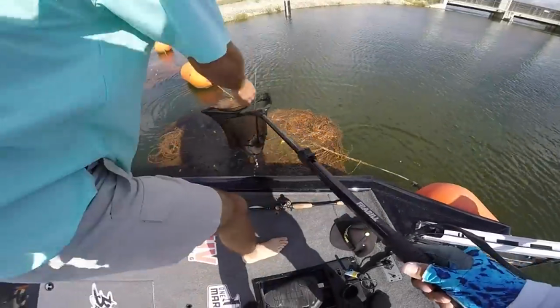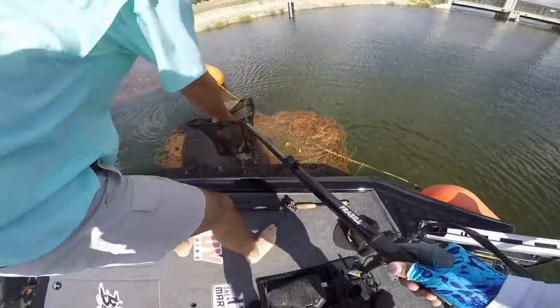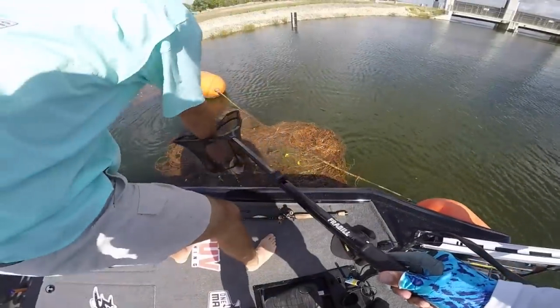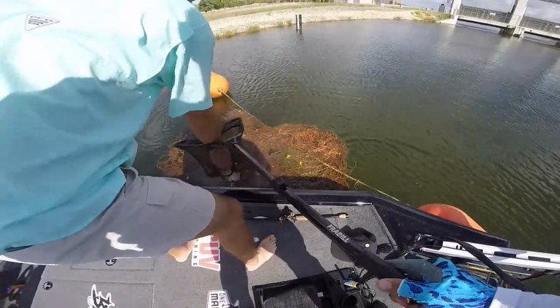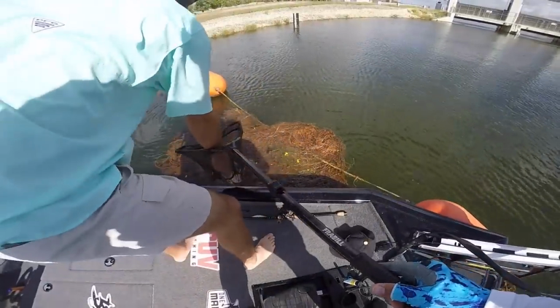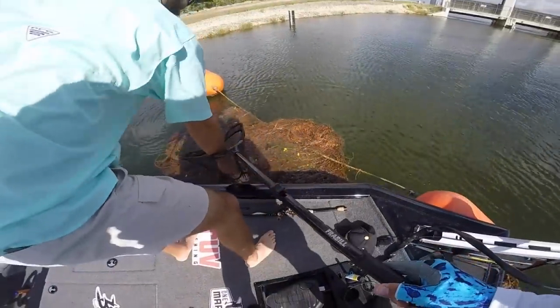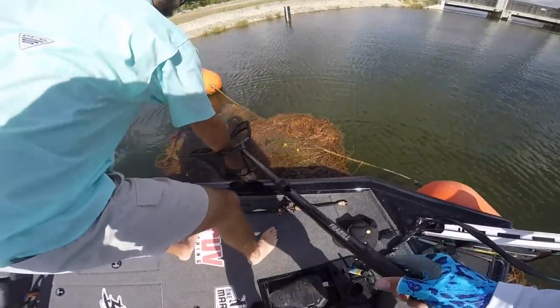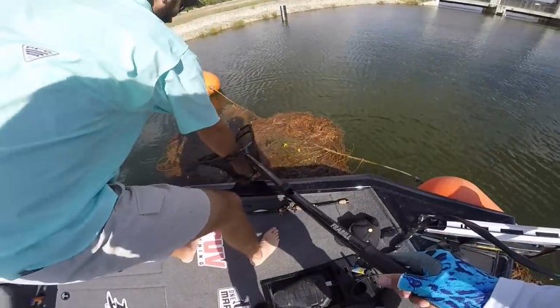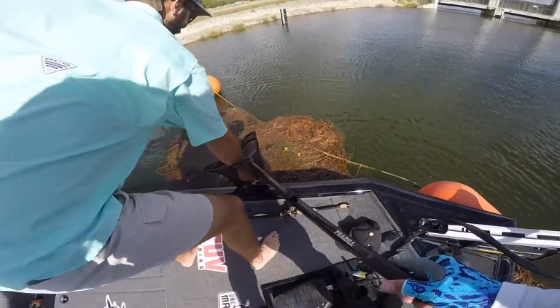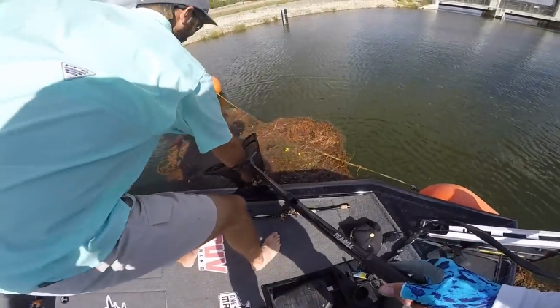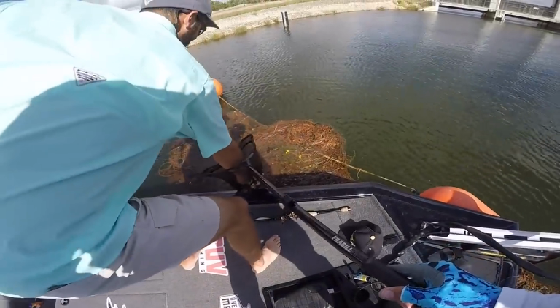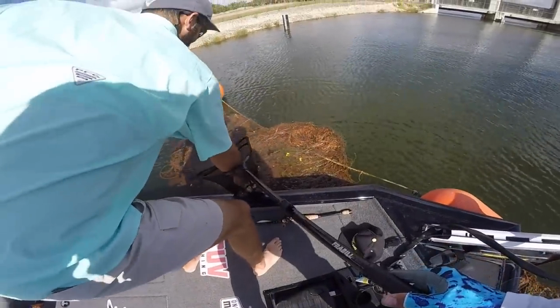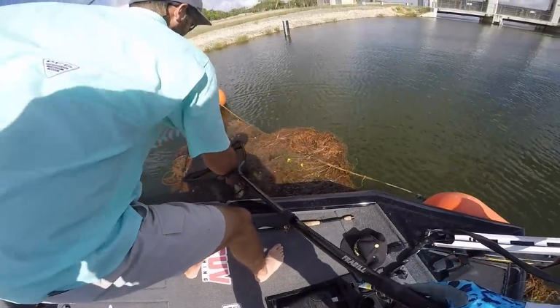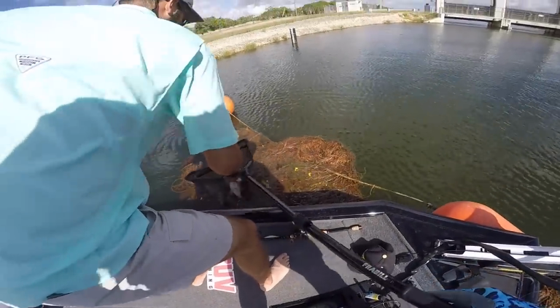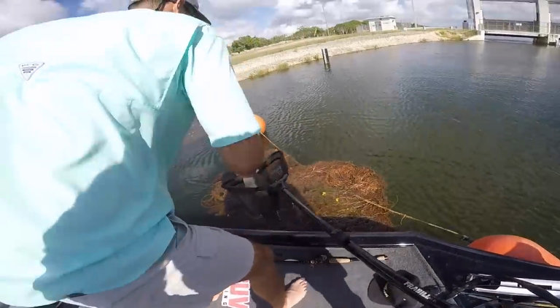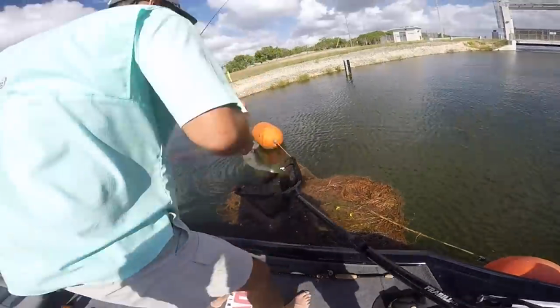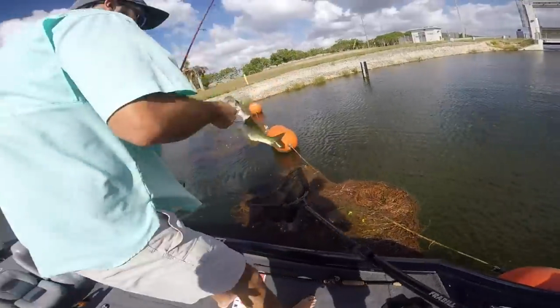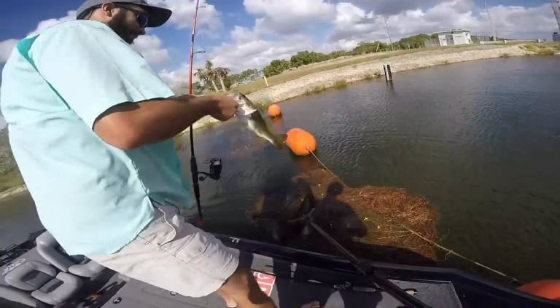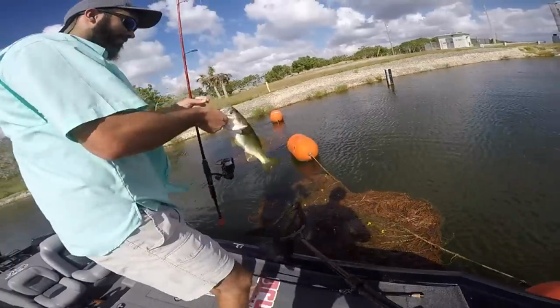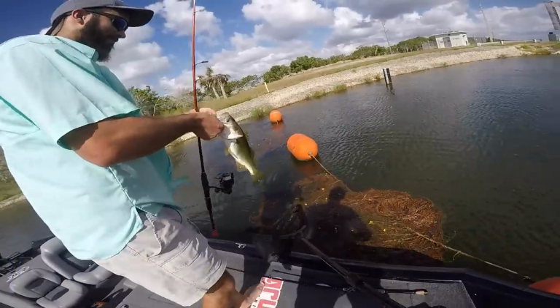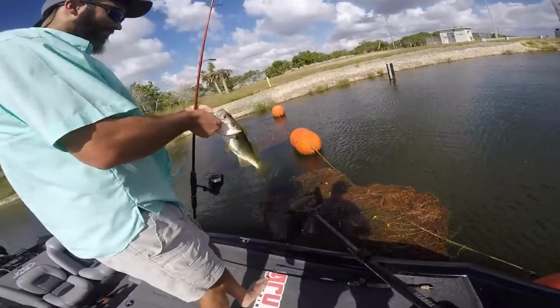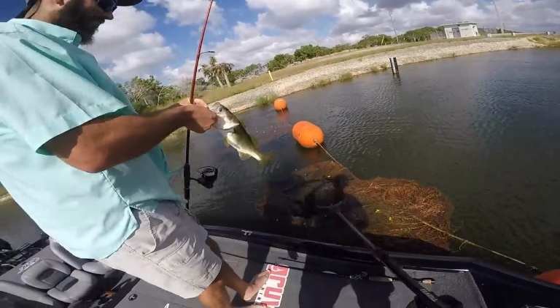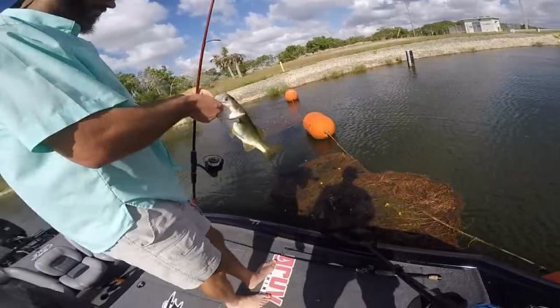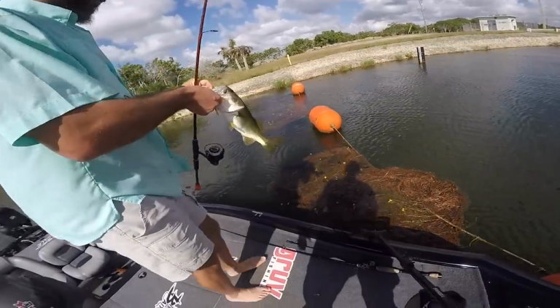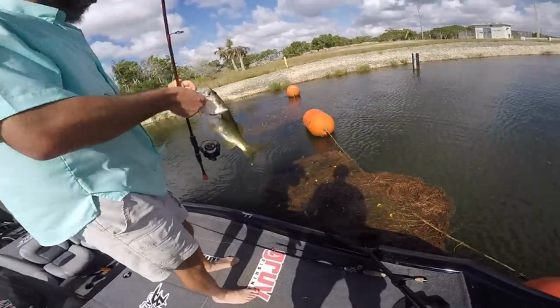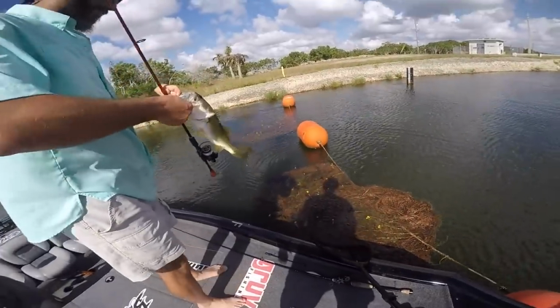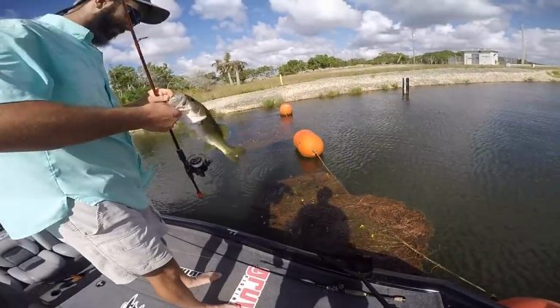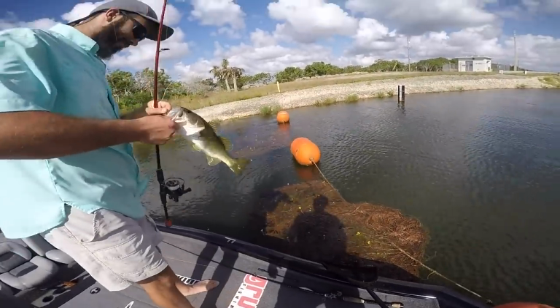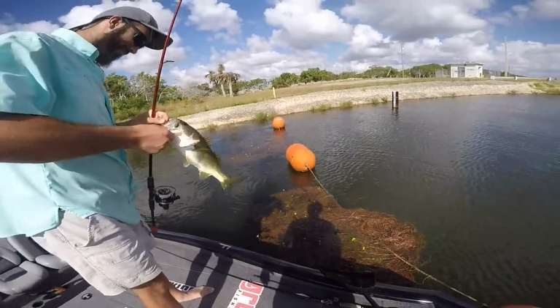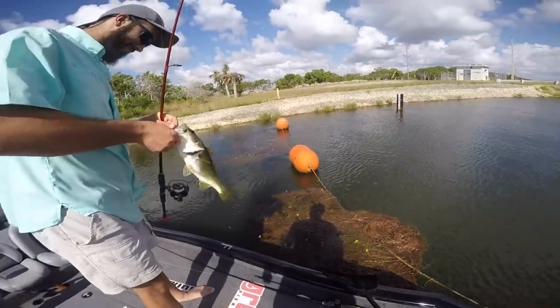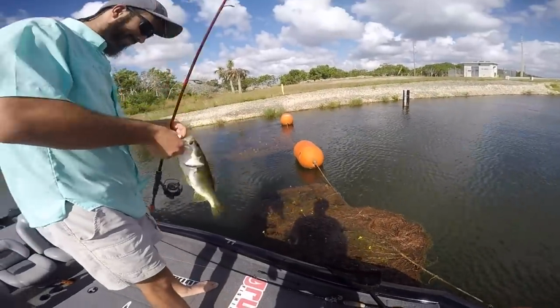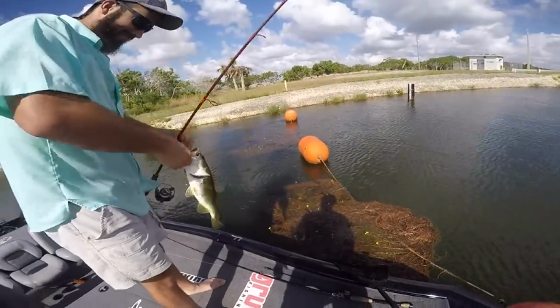A little two-pounder, maybe. Beginner's luck!